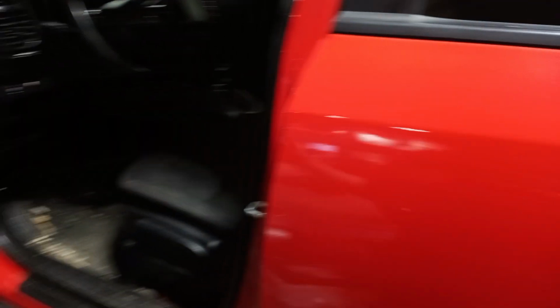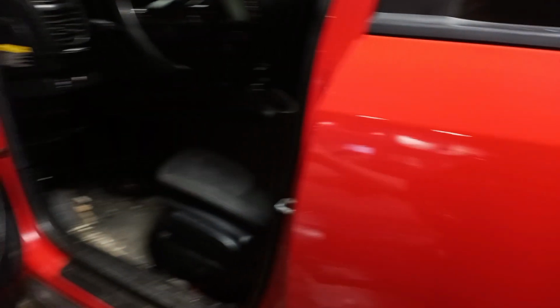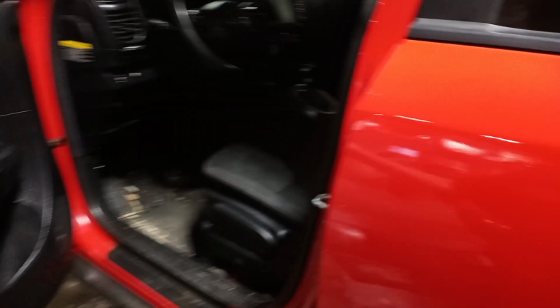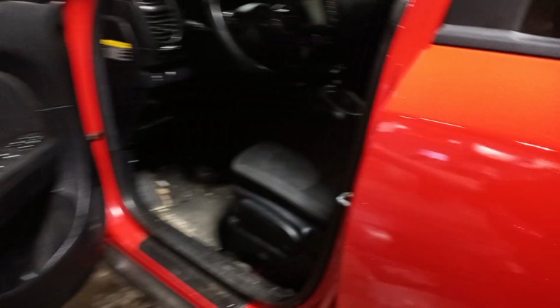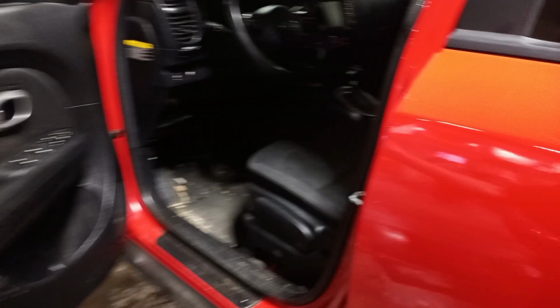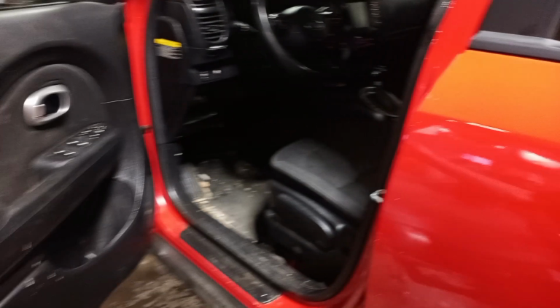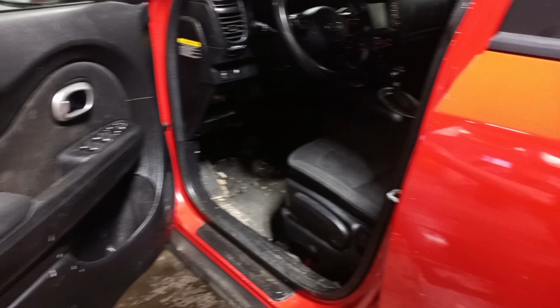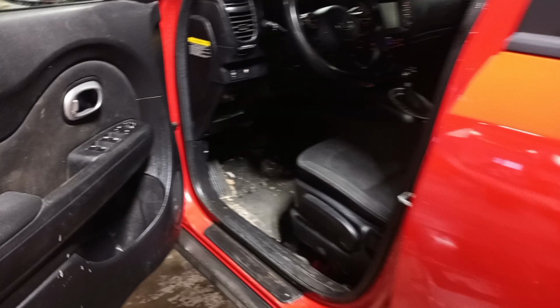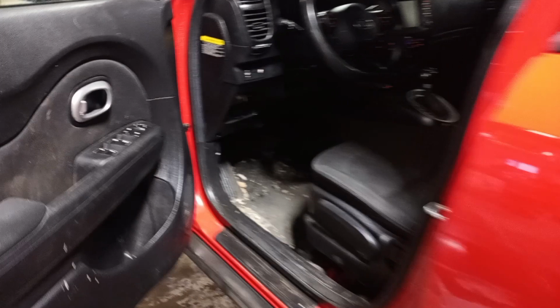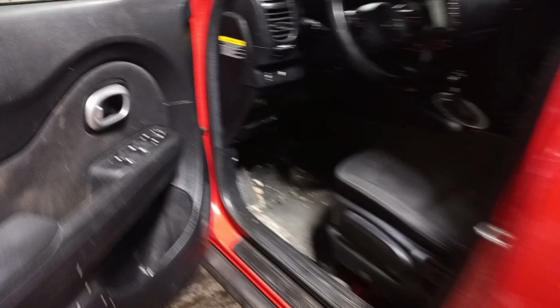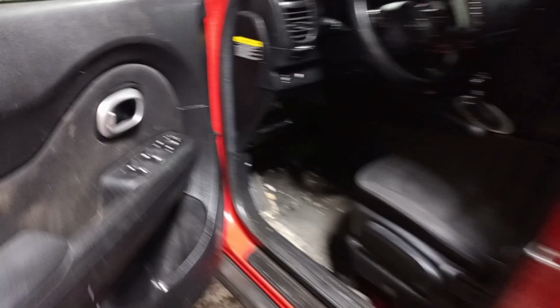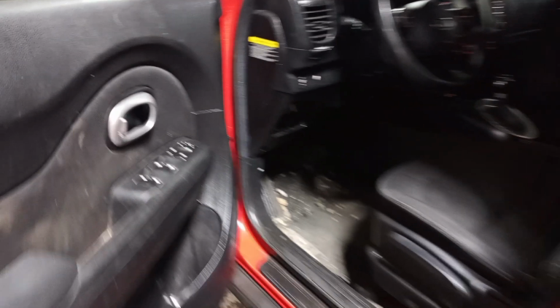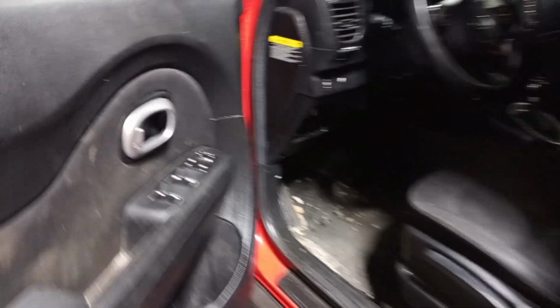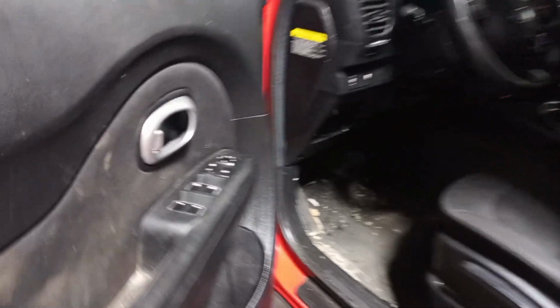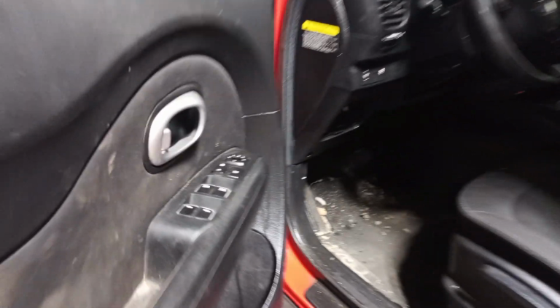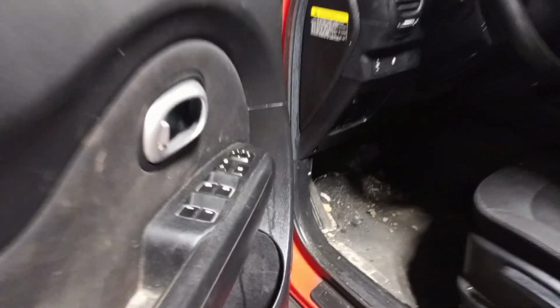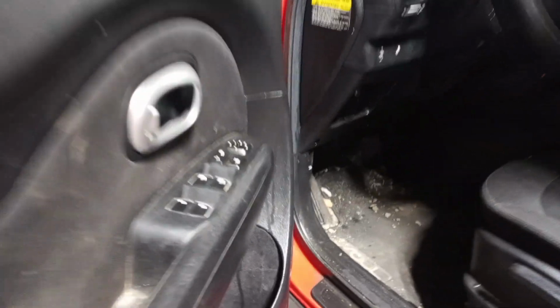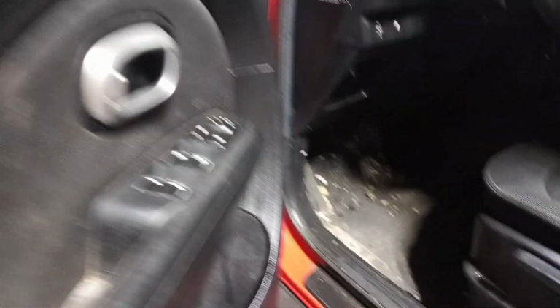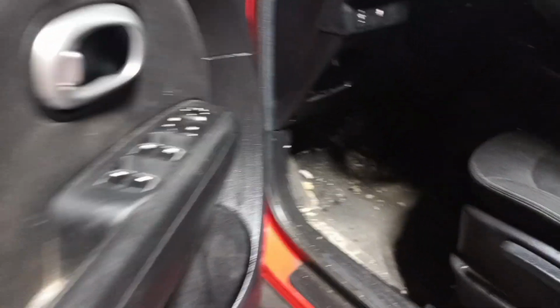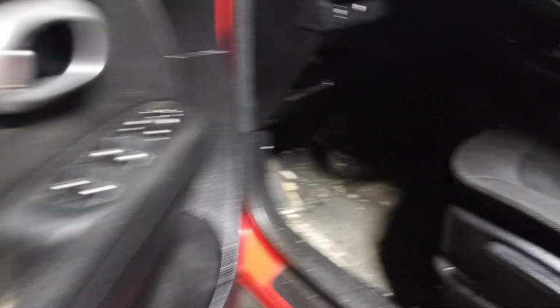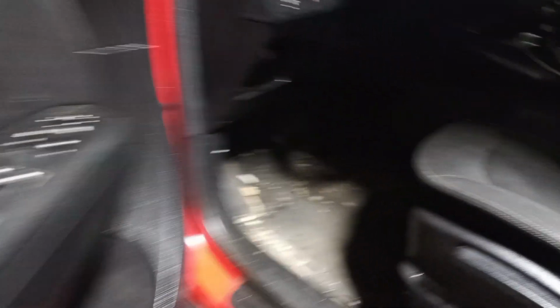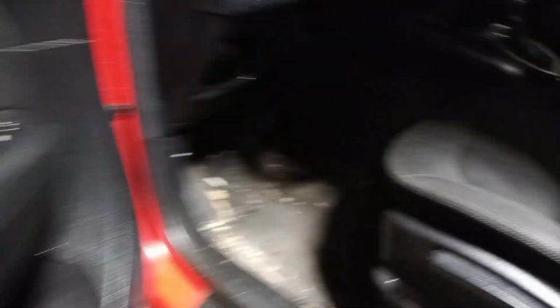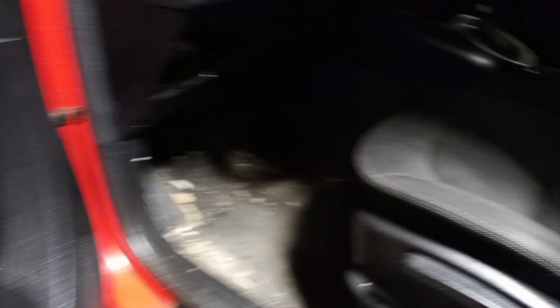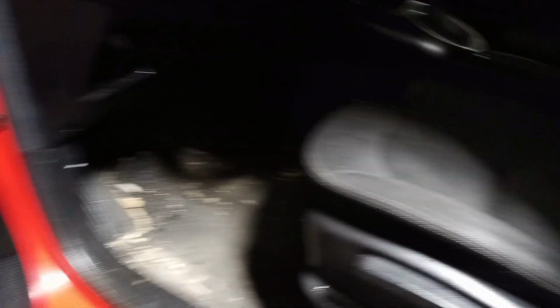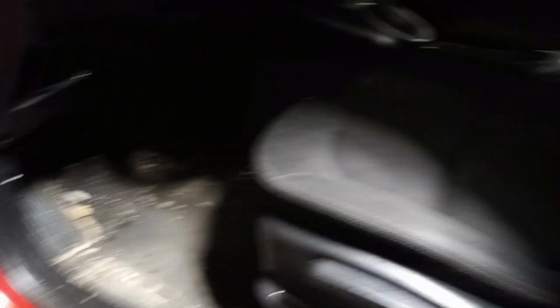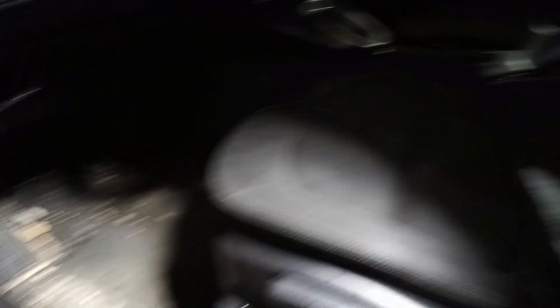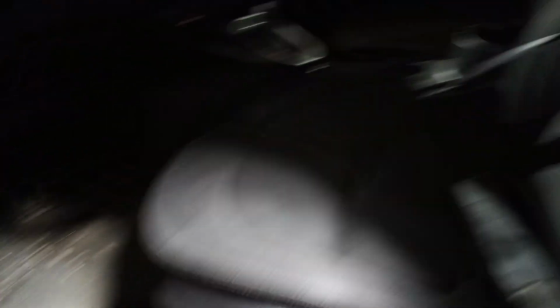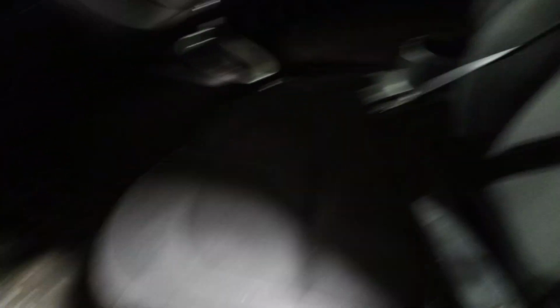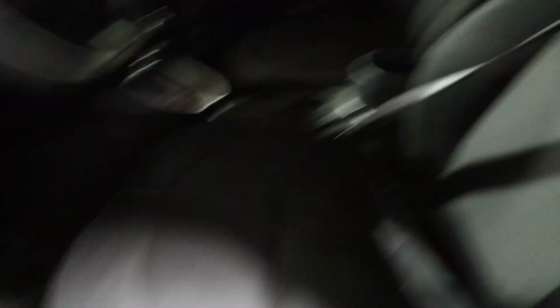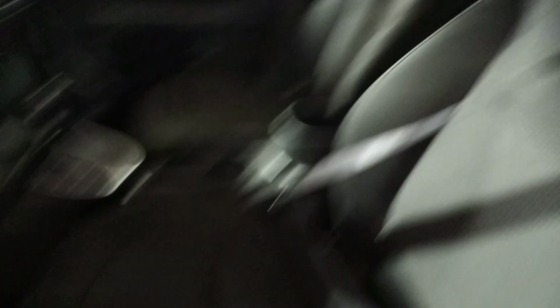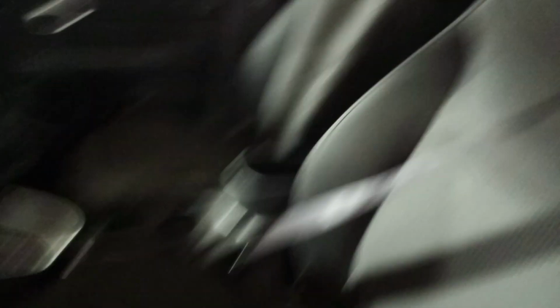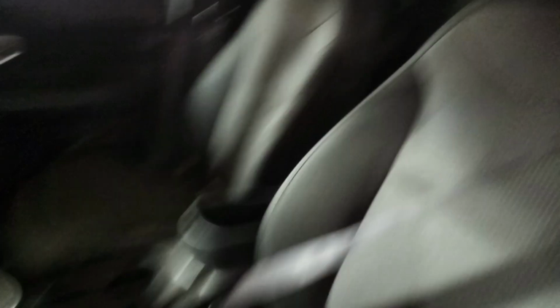Black cloth interior, manual seats, airbags are all good.